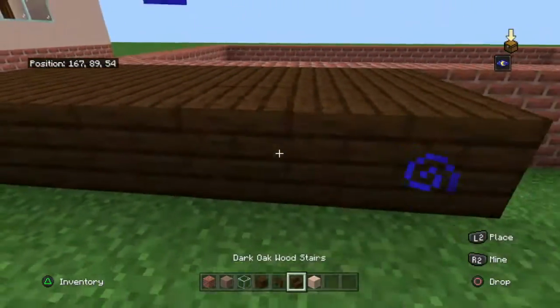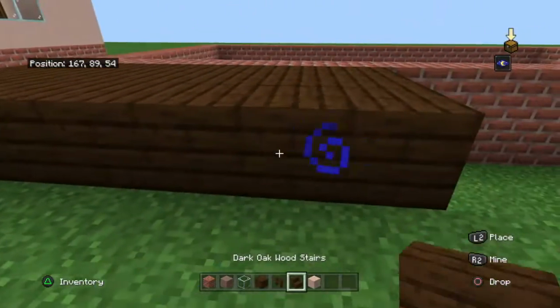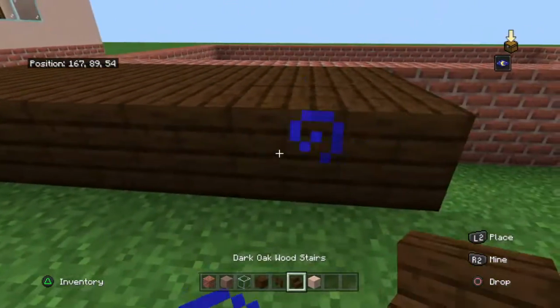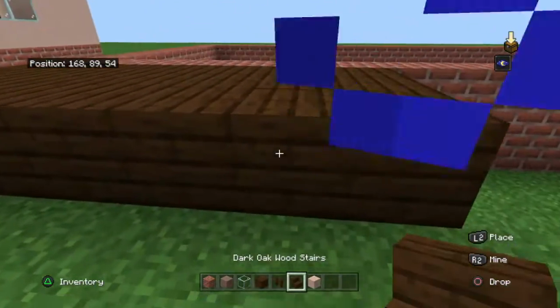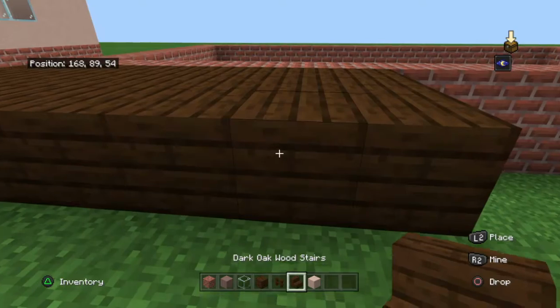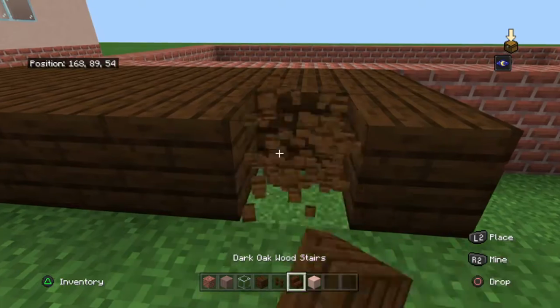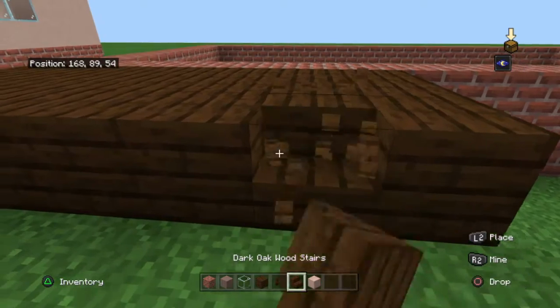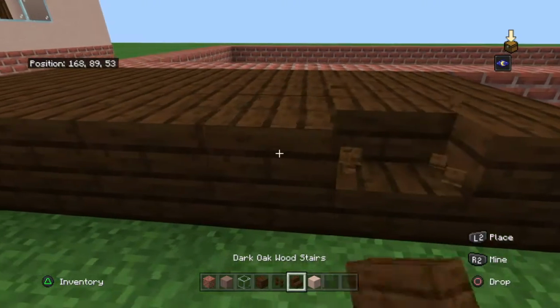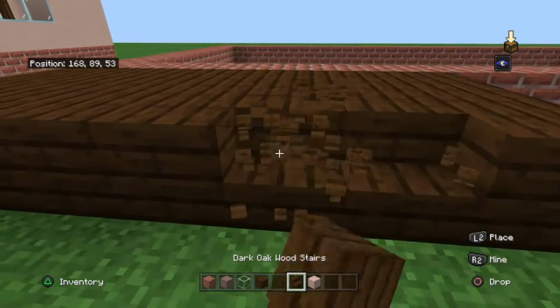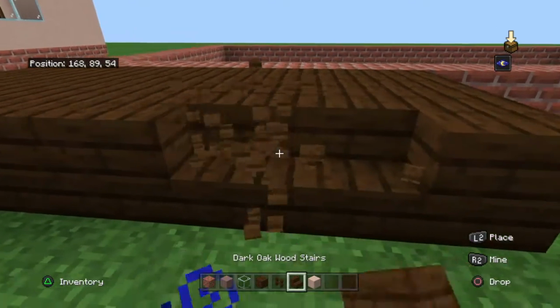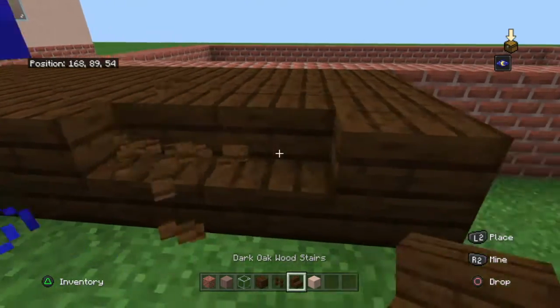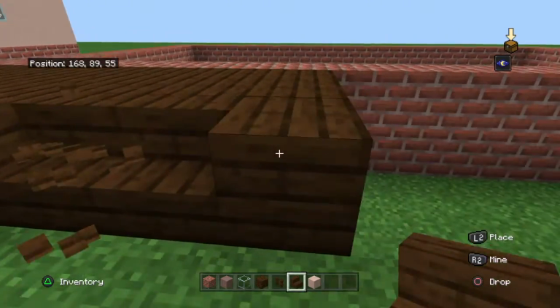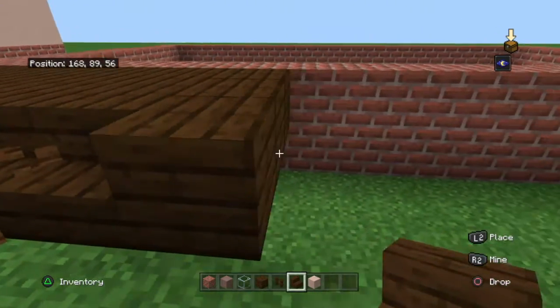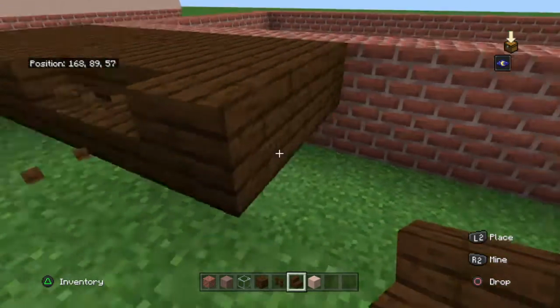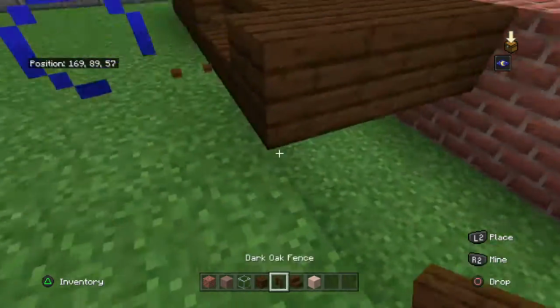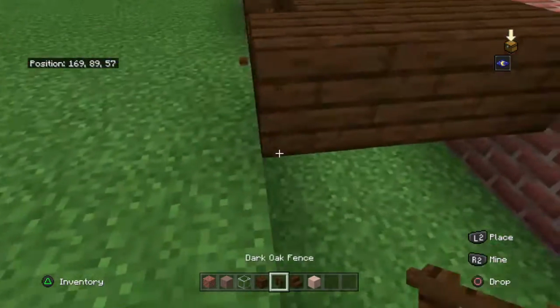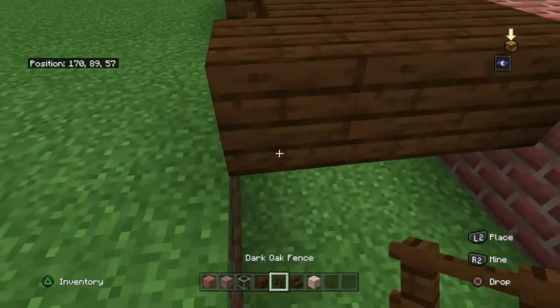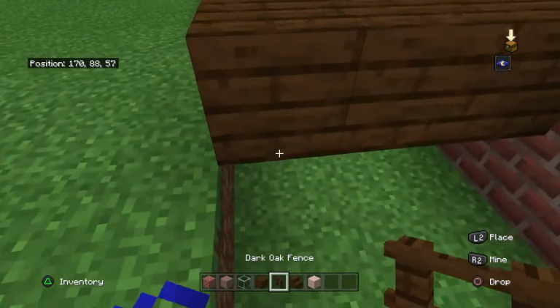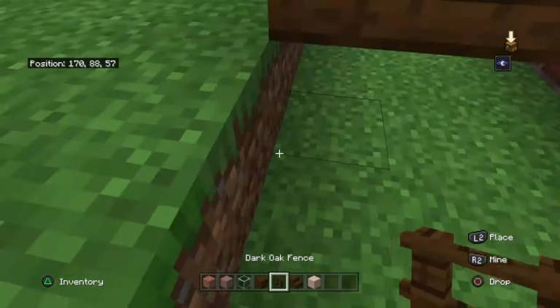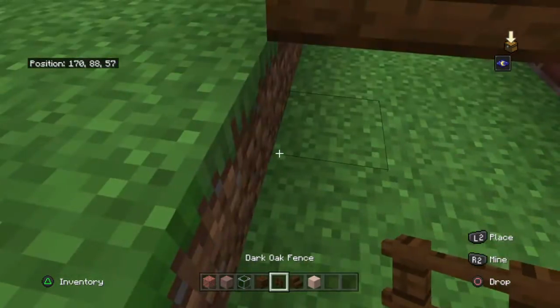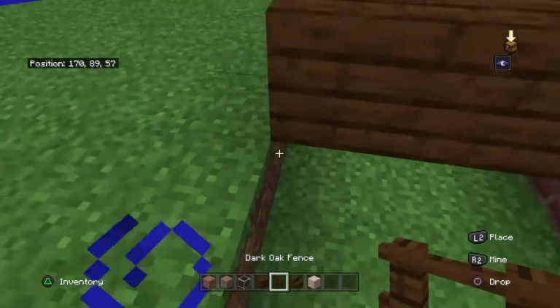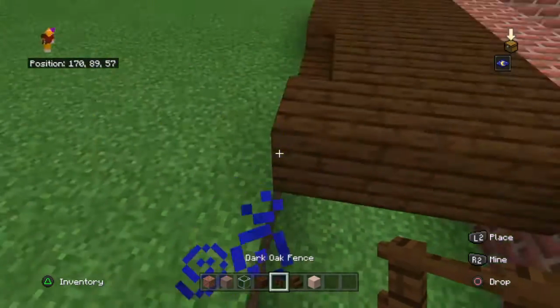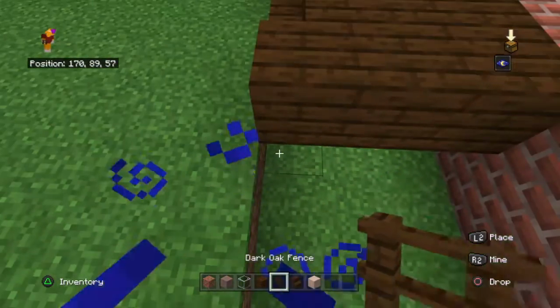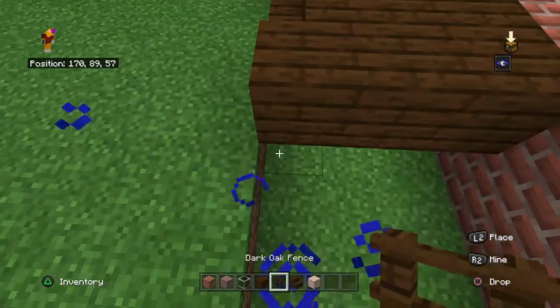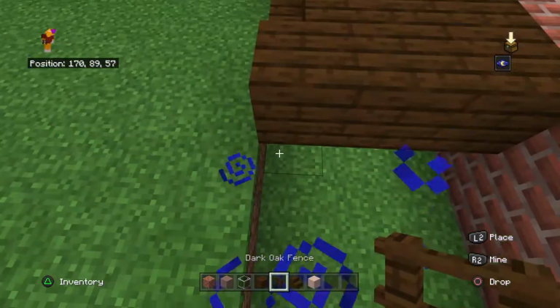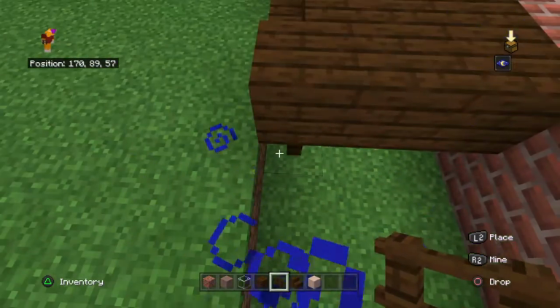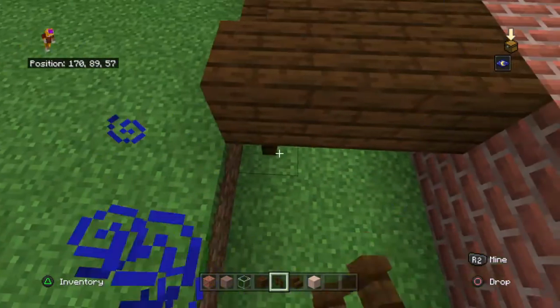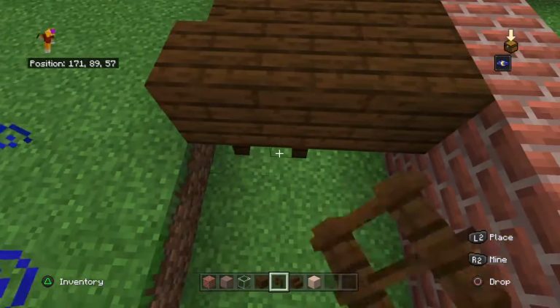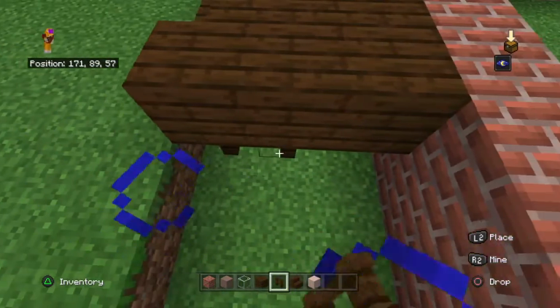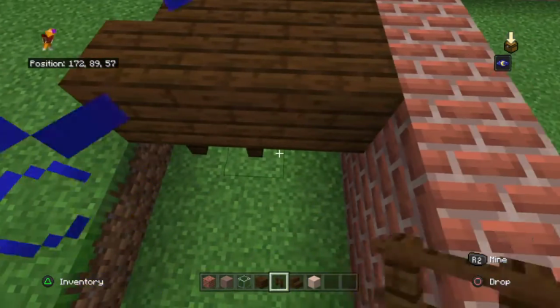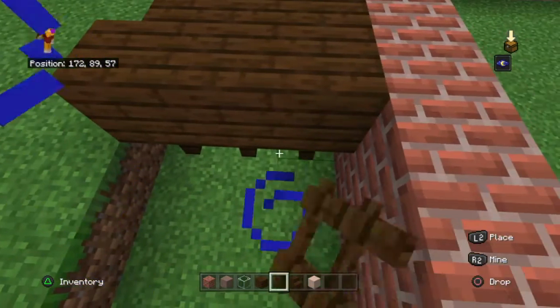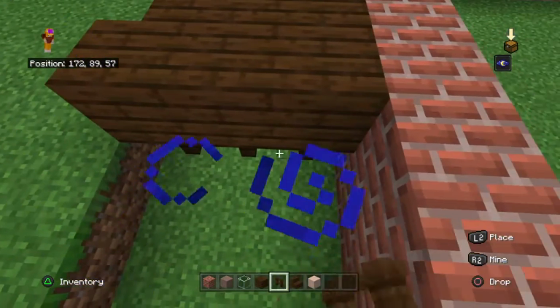Then you need to take your stairs, put them wherever you want. Now get your dark oak fence and place them under.